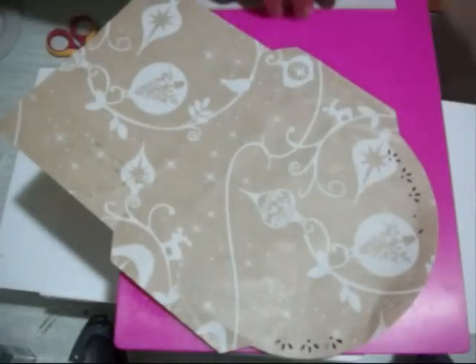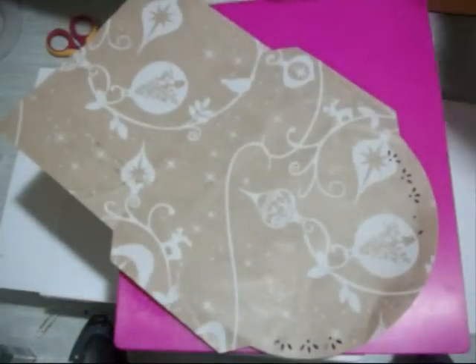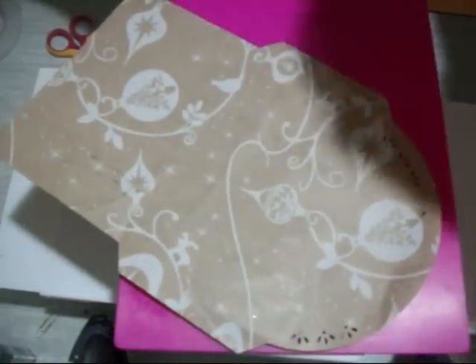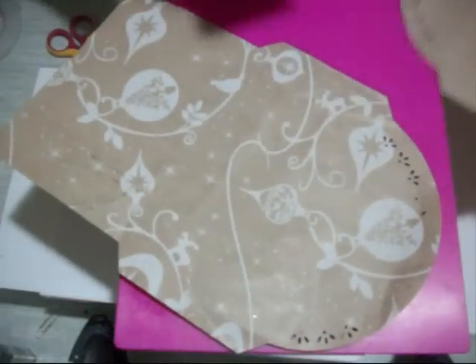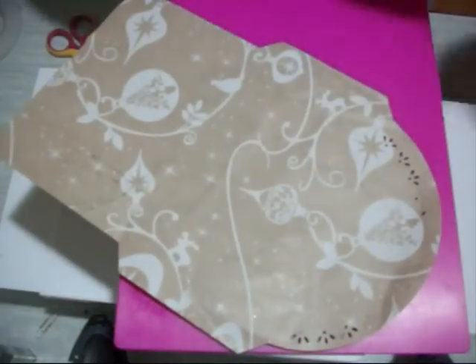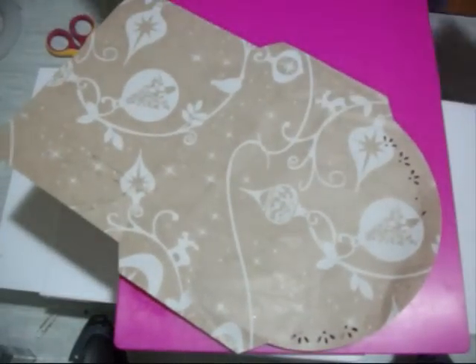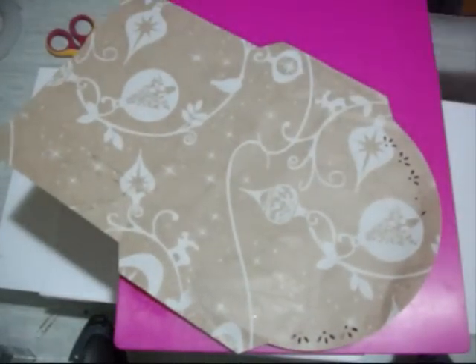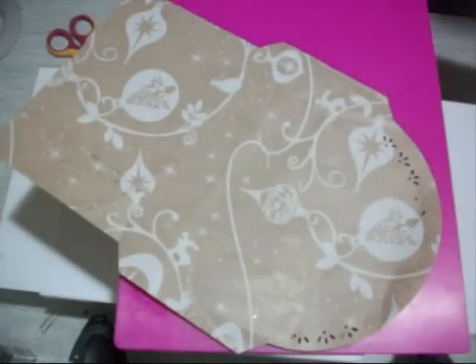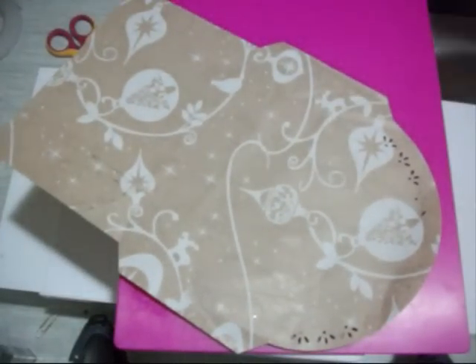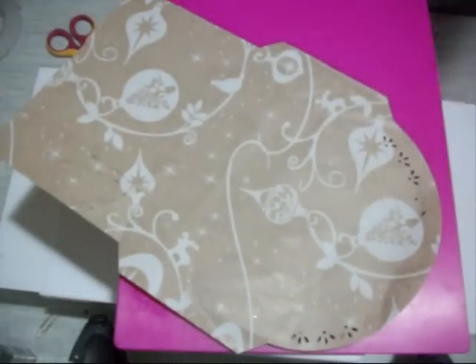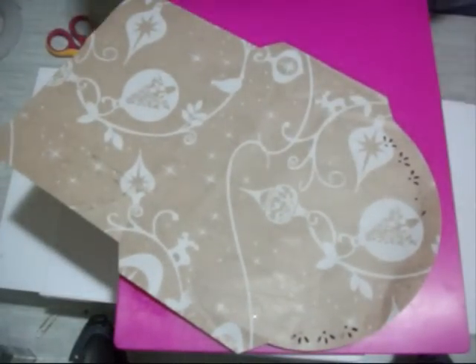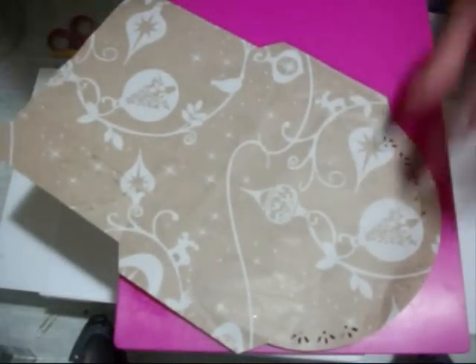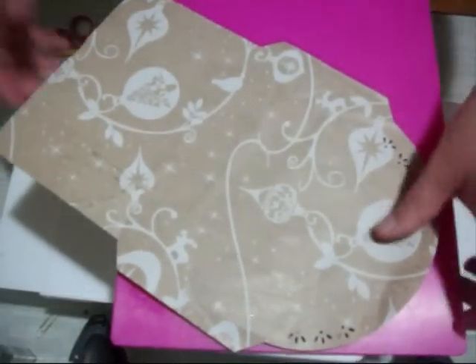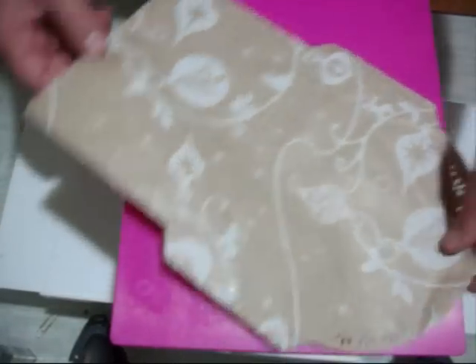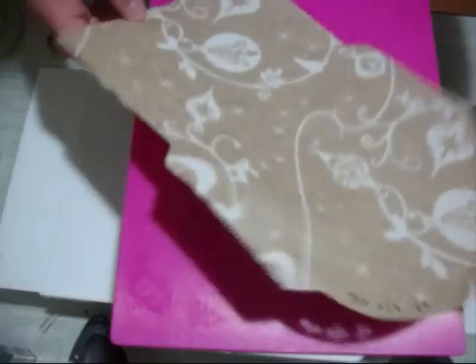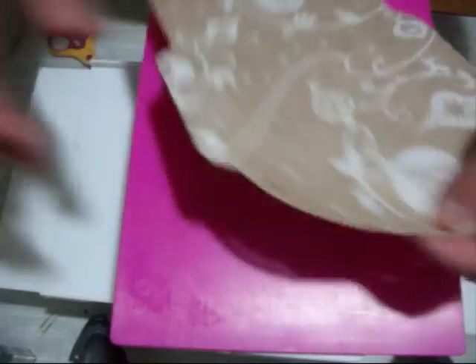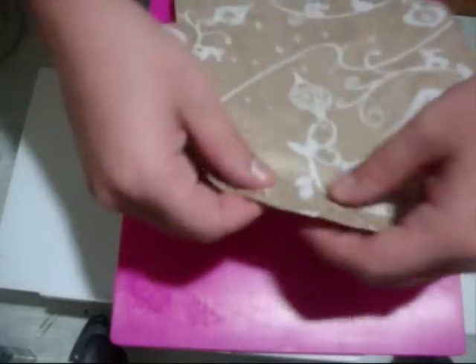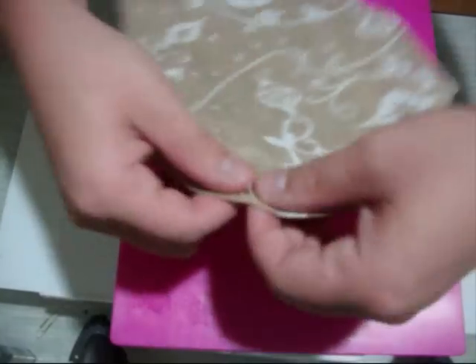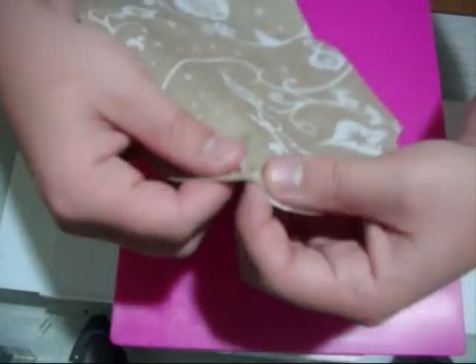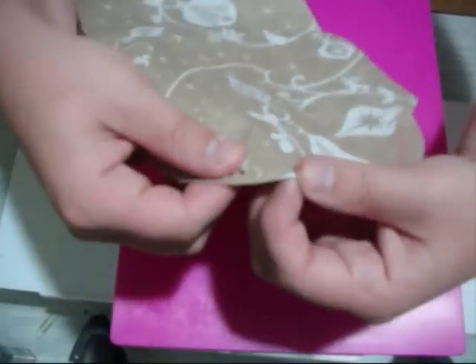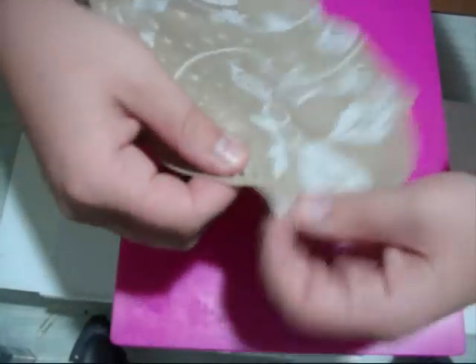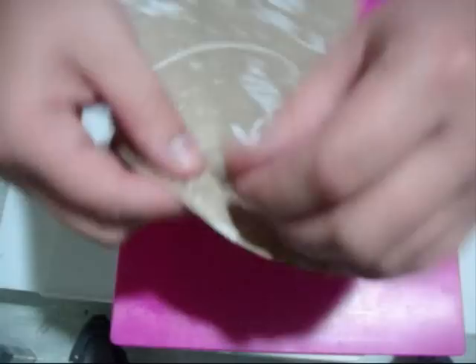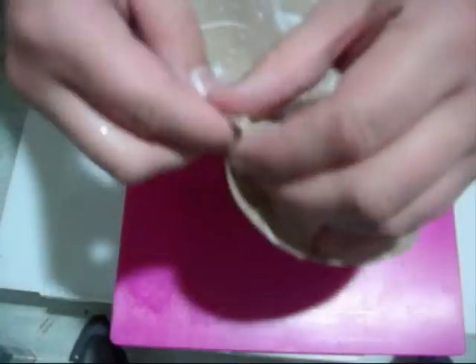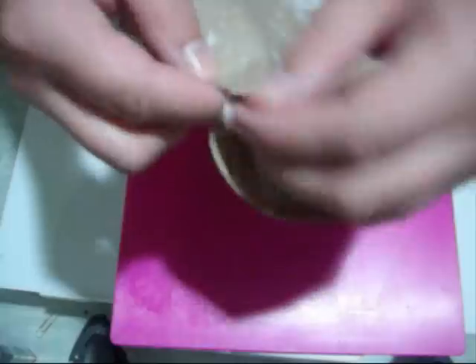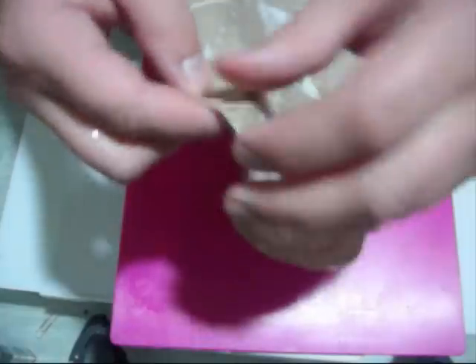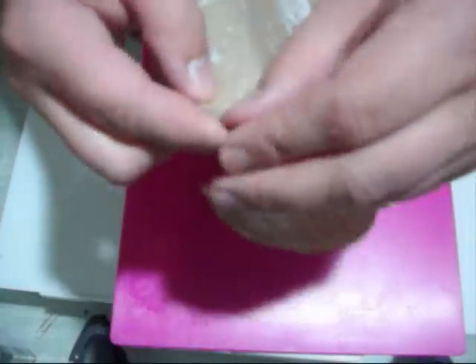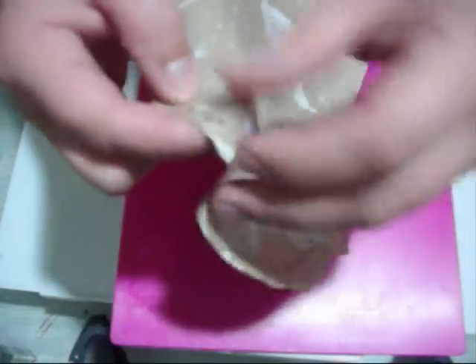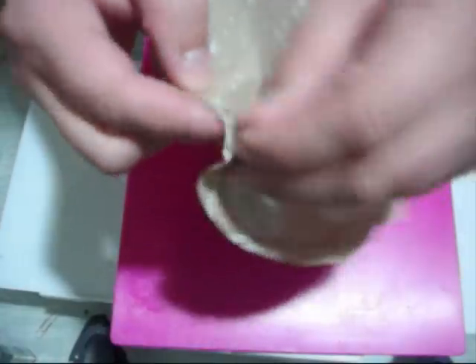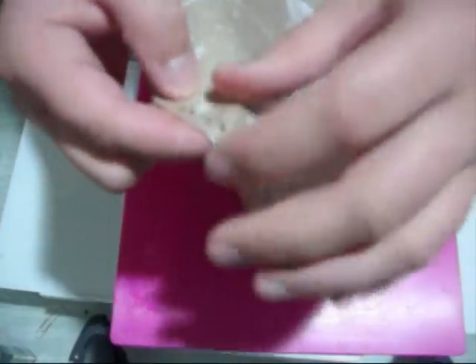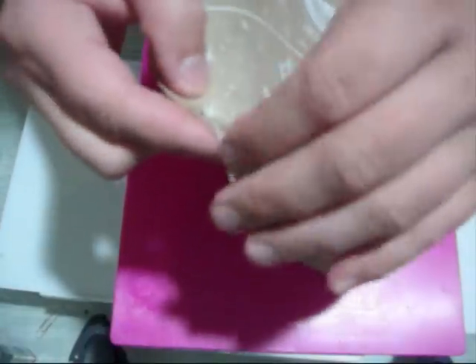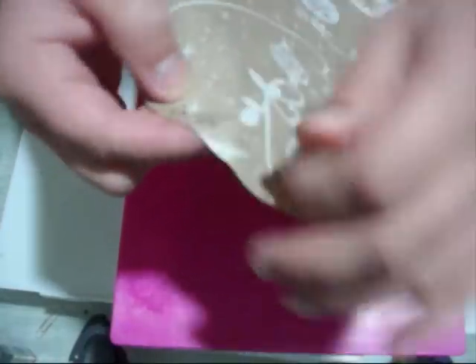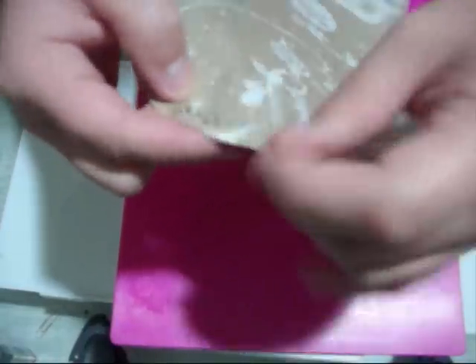I'm just going to do one now just to show you what I'm doing. From here we've just got all these little bits — you can just sit there and pop them out if you want.